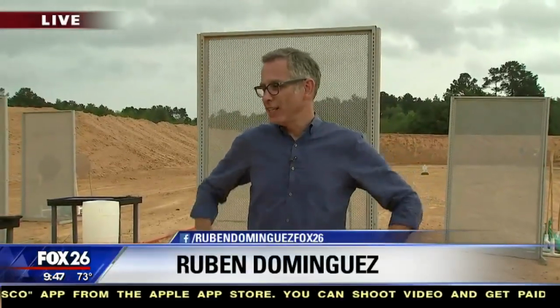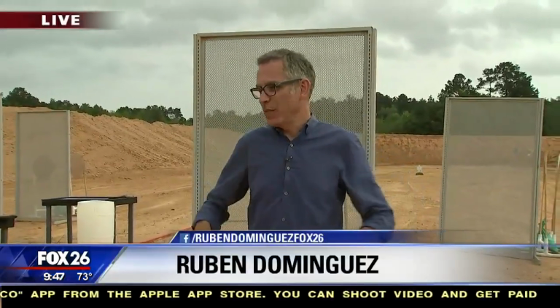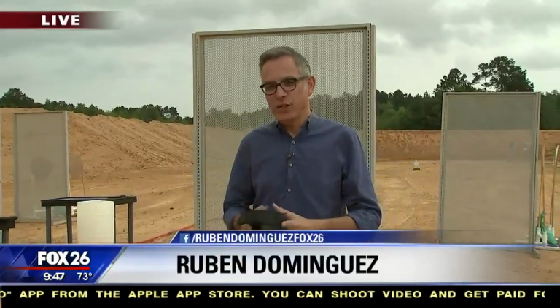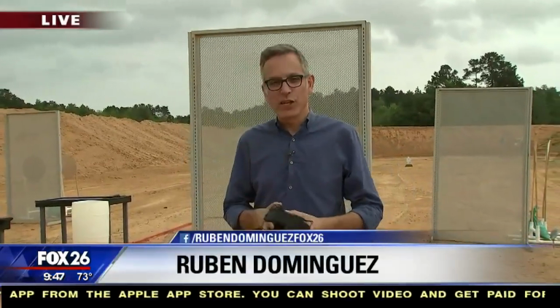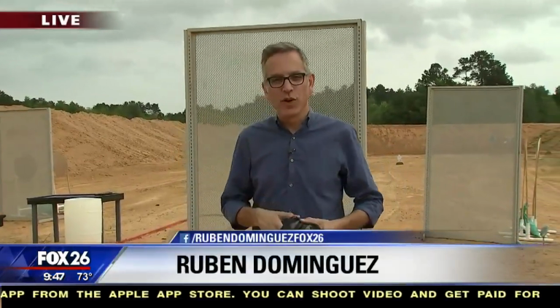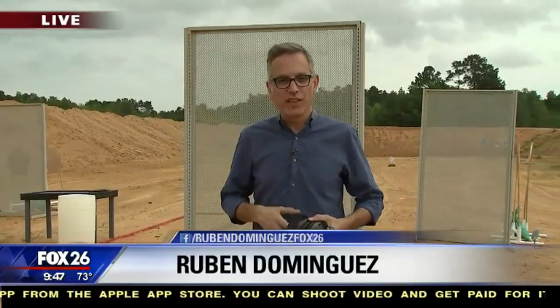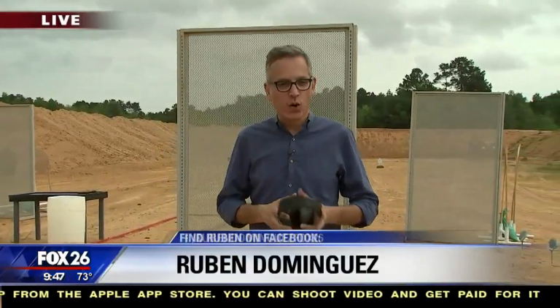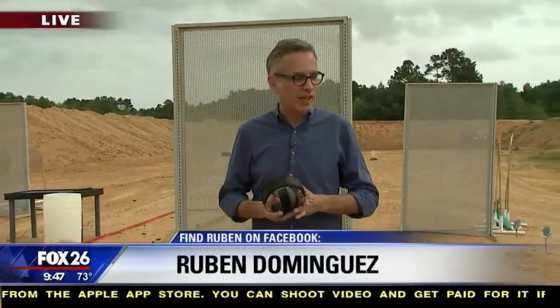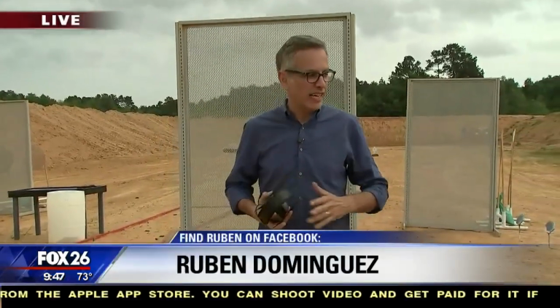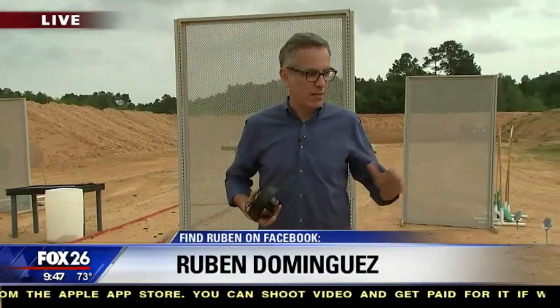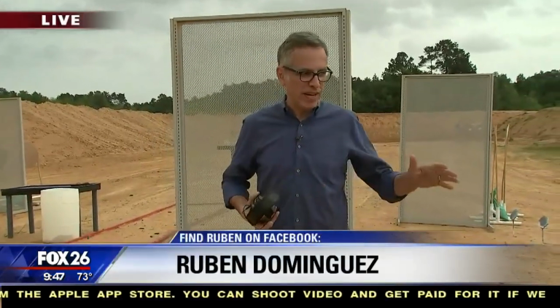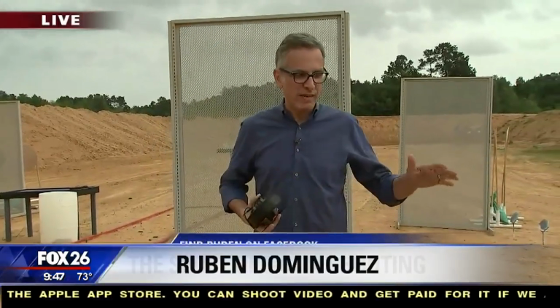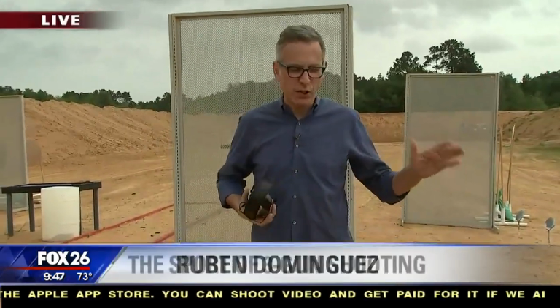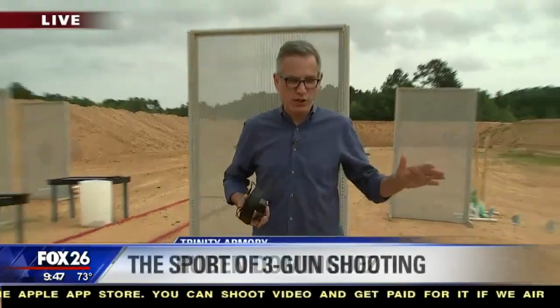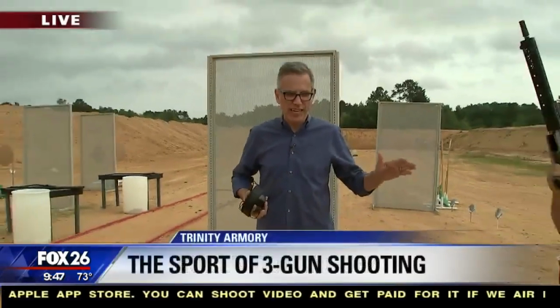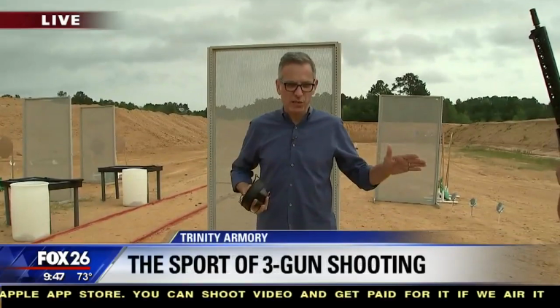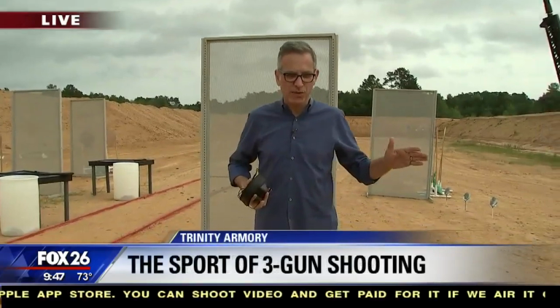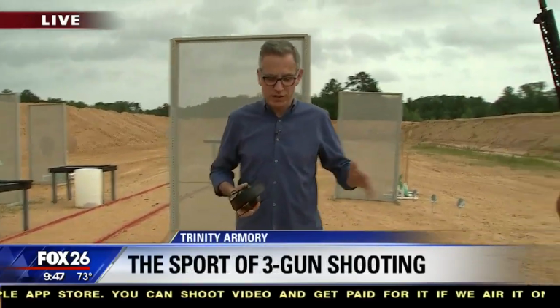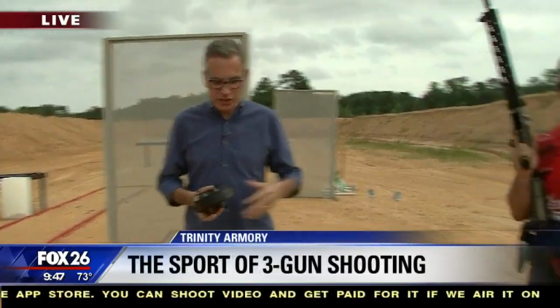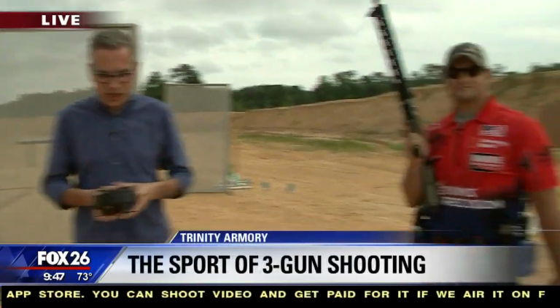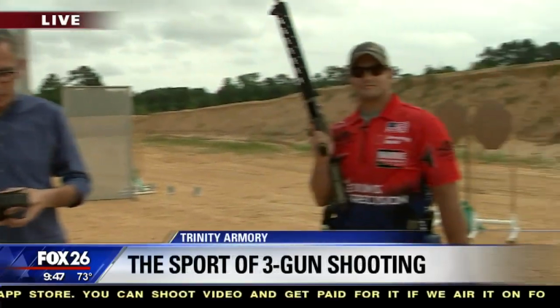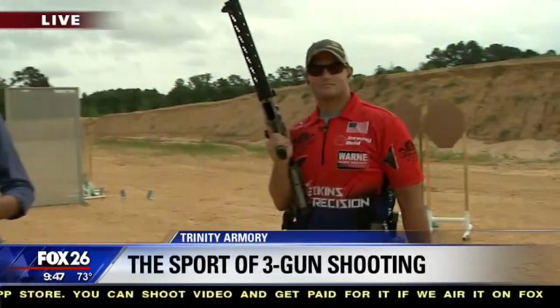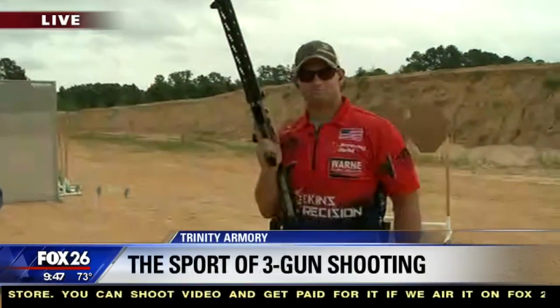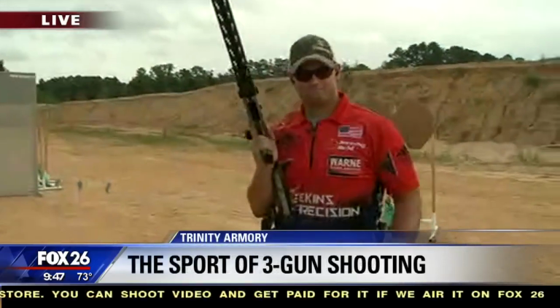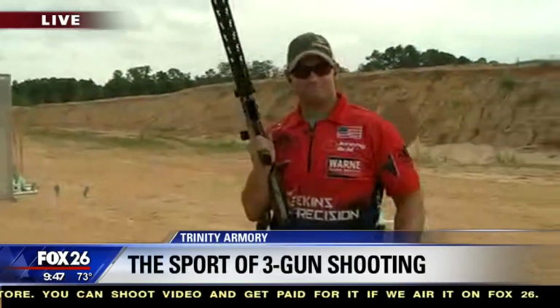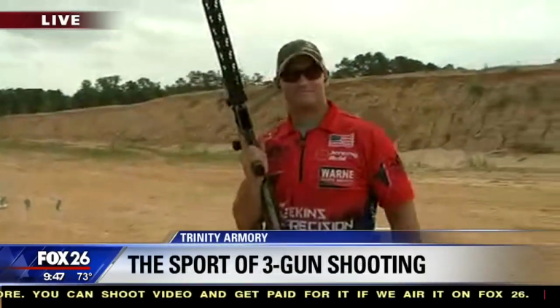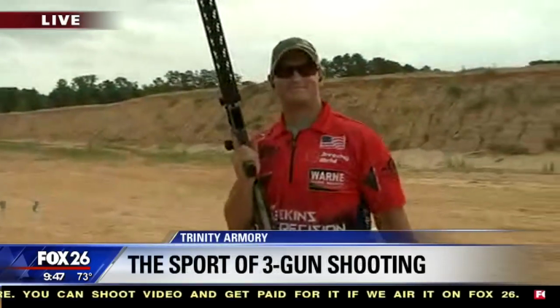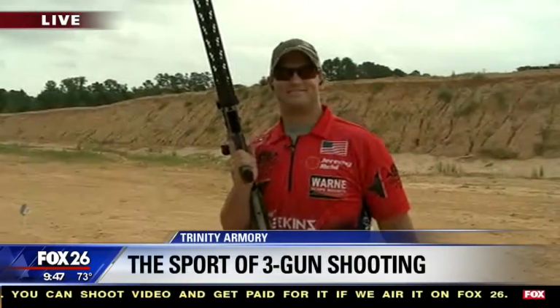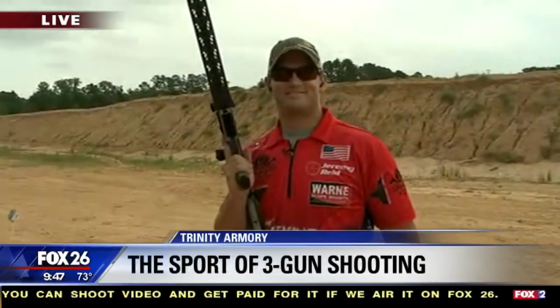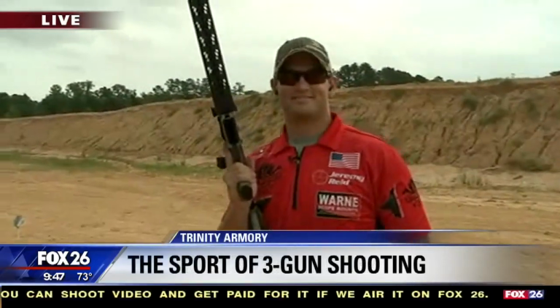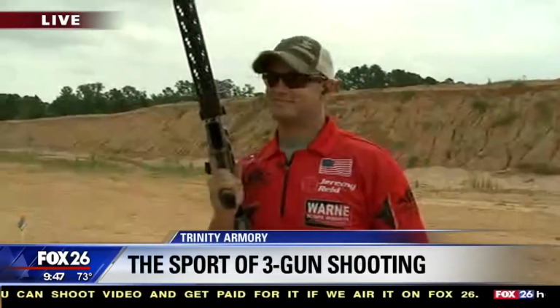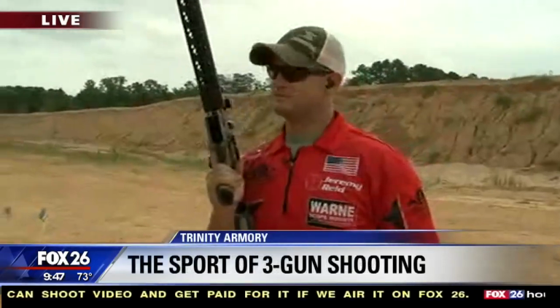I'm actually going to run the course. I've got competitive shooter — he is a professional. This is Jeremy Reed. We're going to take you through it, wish me luck.